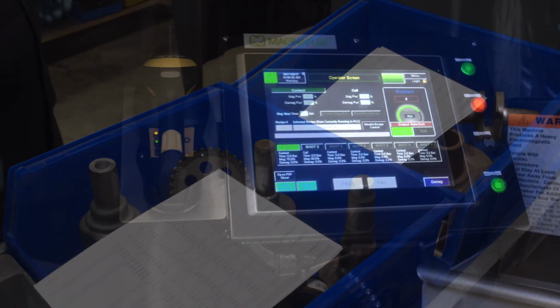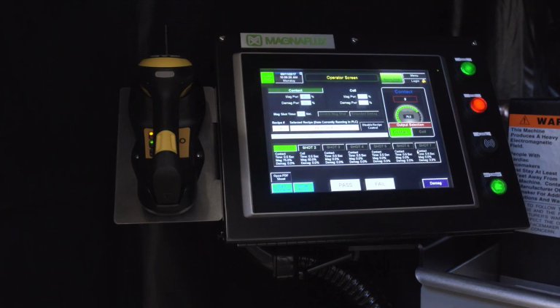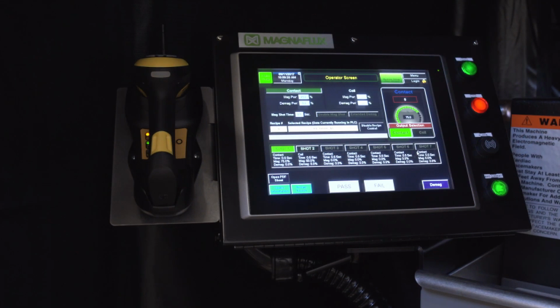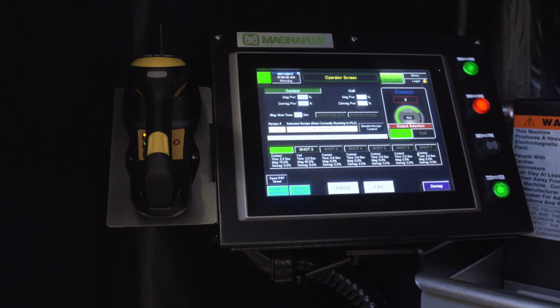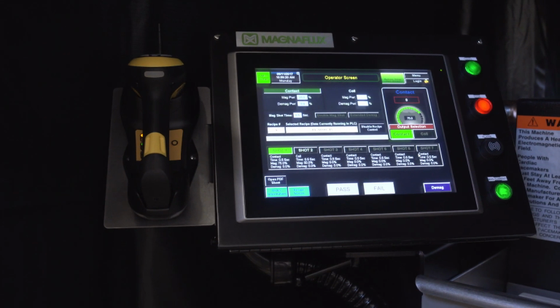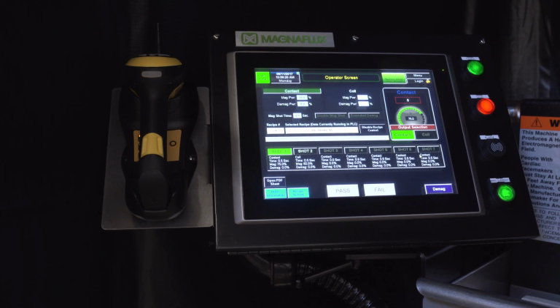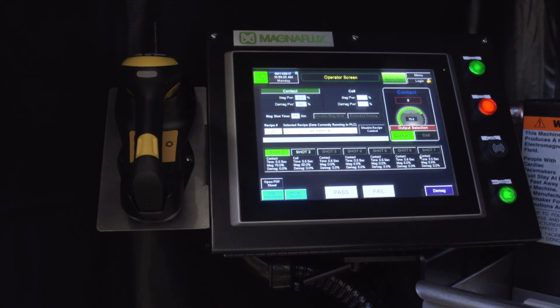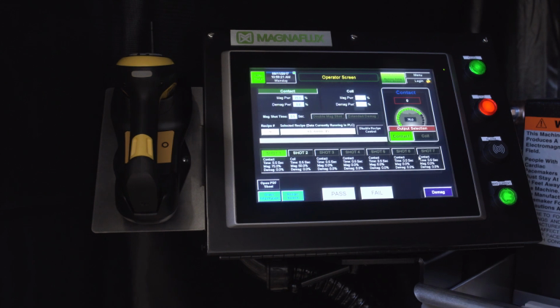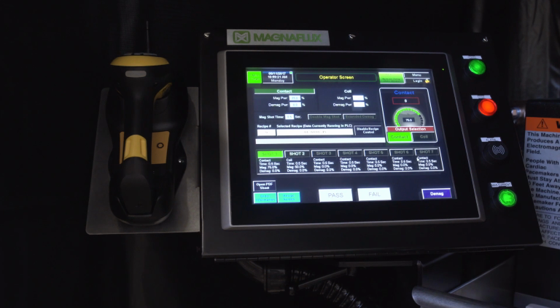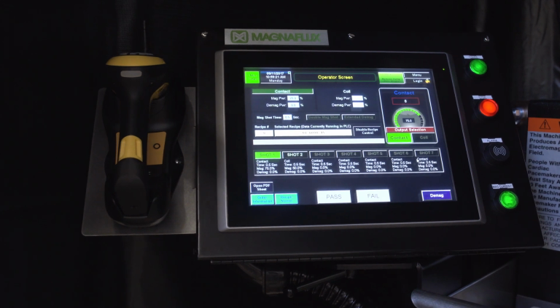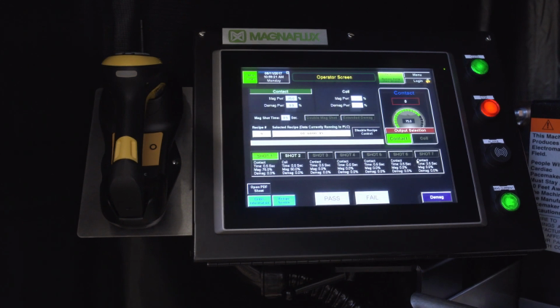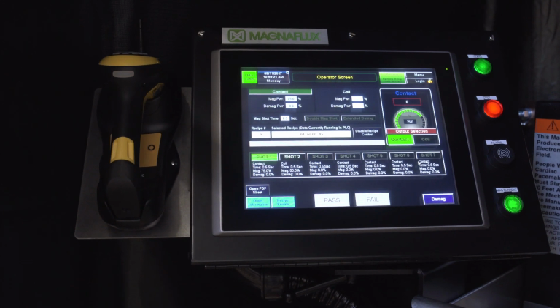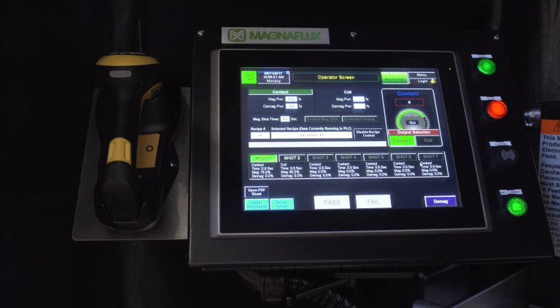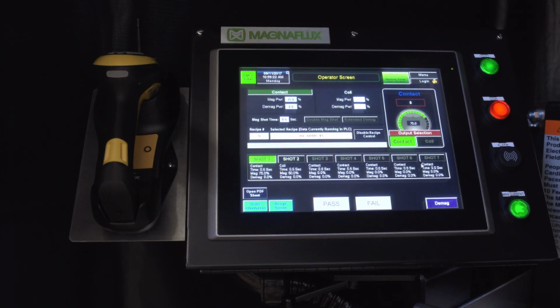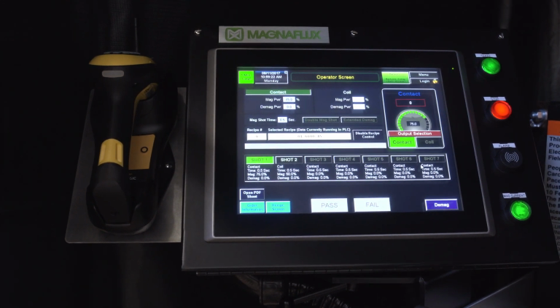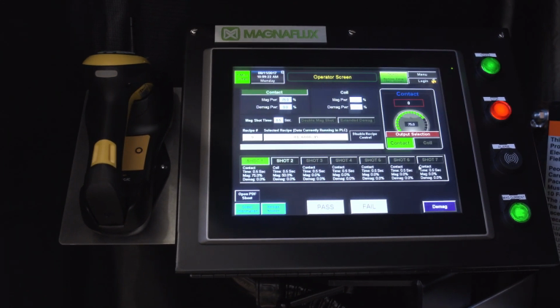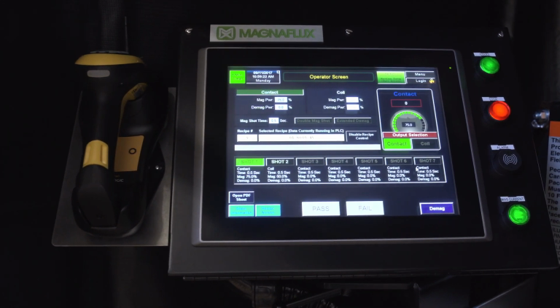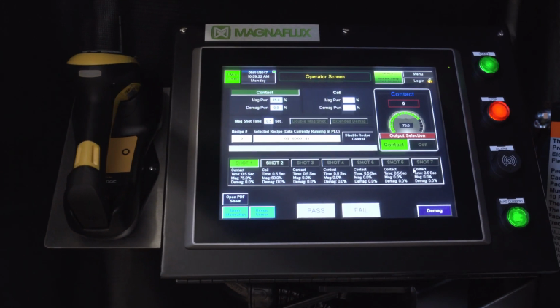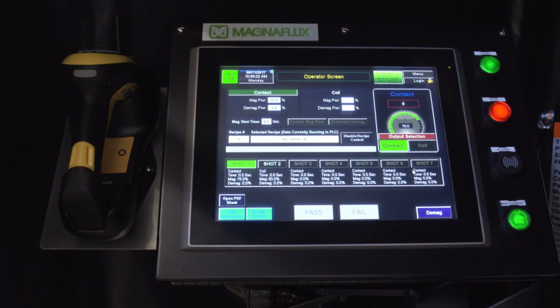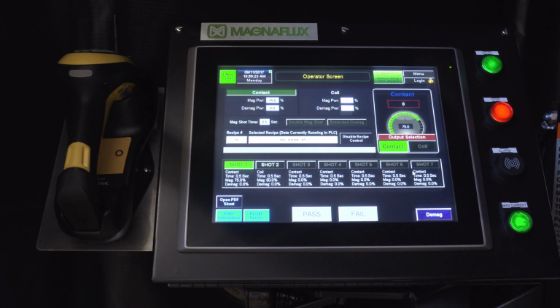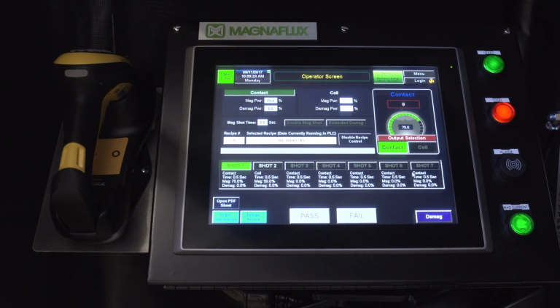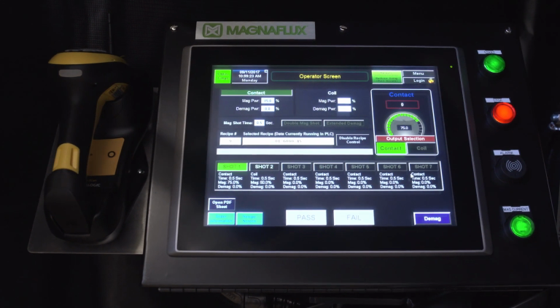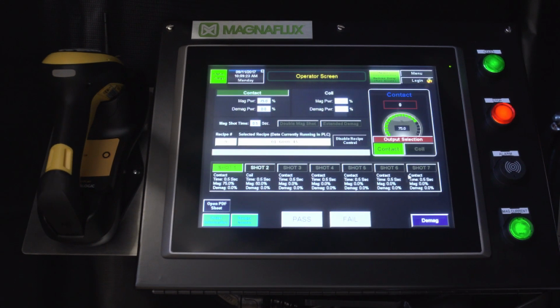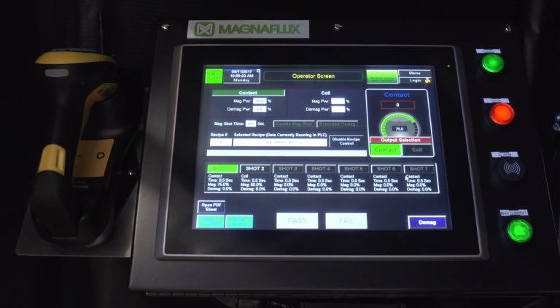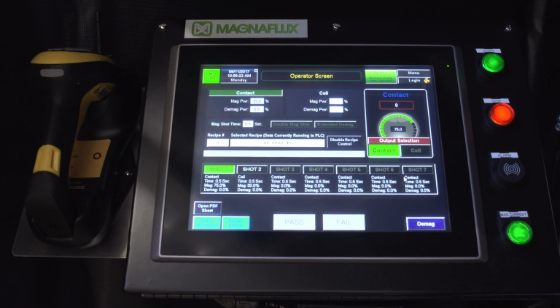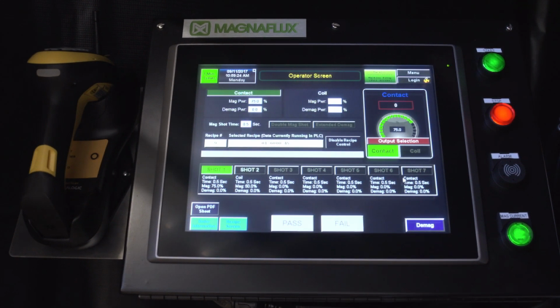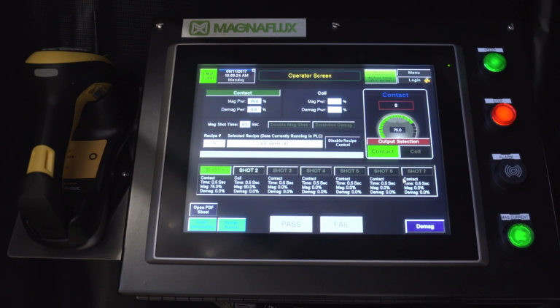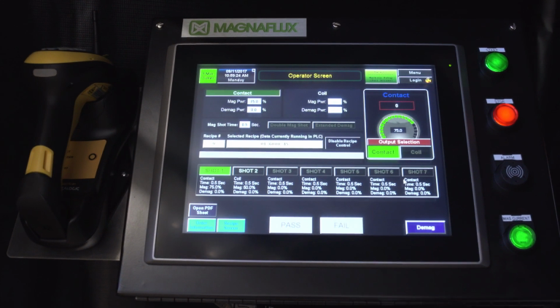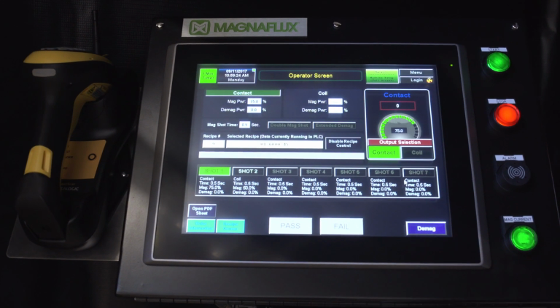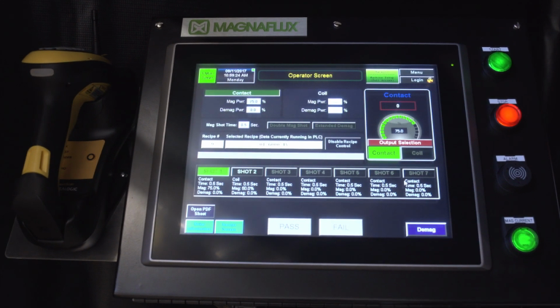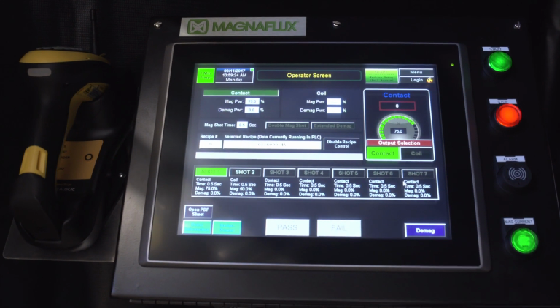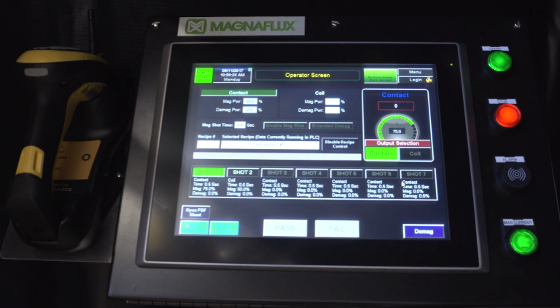The database system will take your NDT quality to the next level while saving time and increasing throughput.